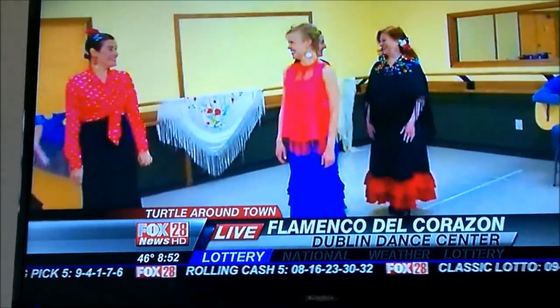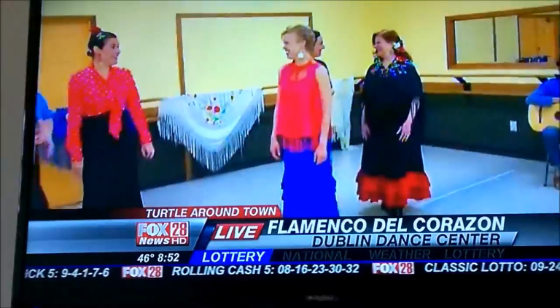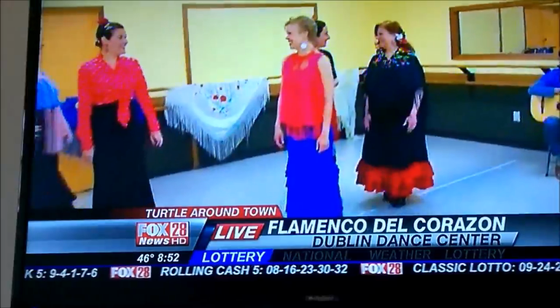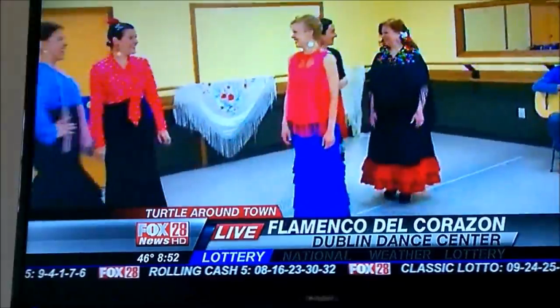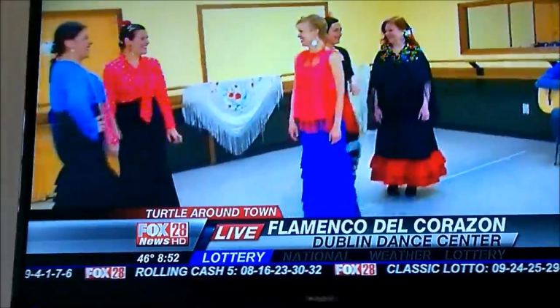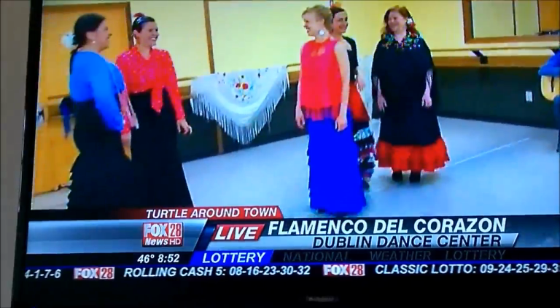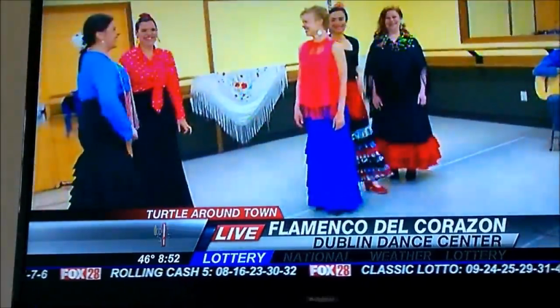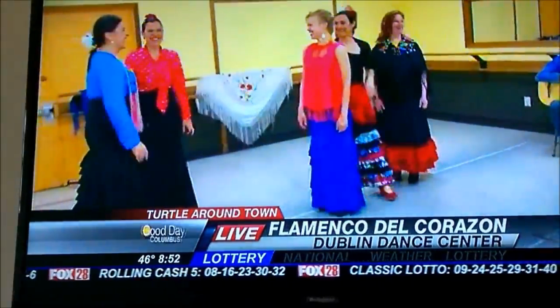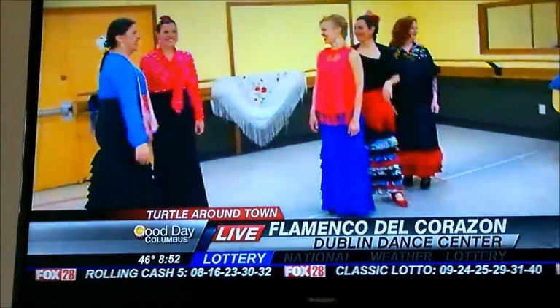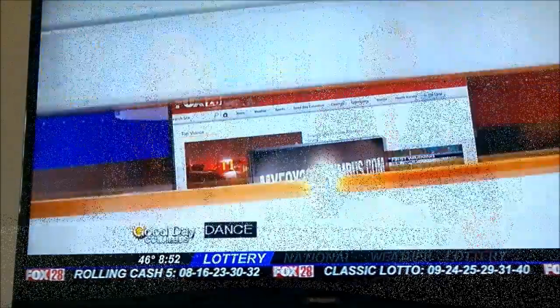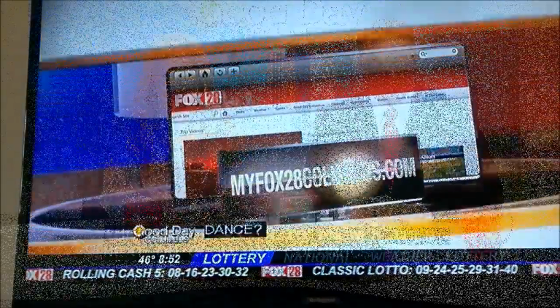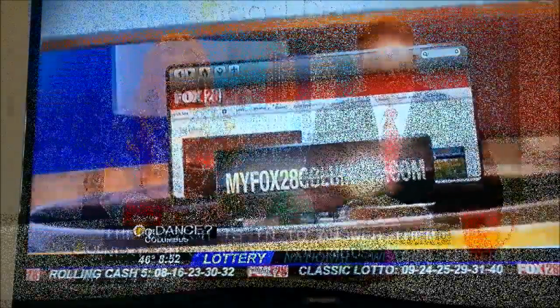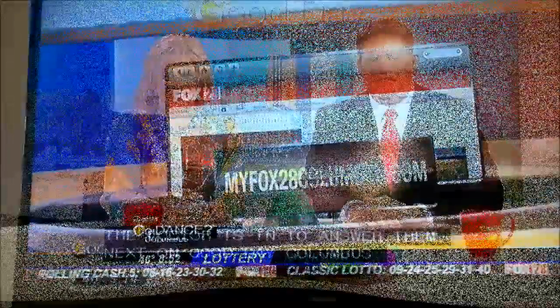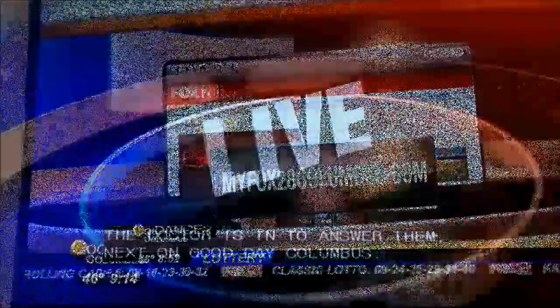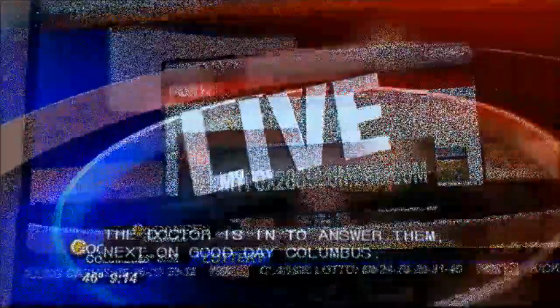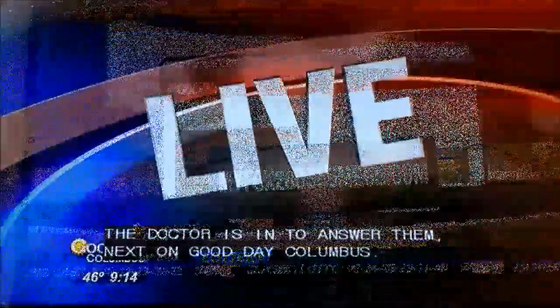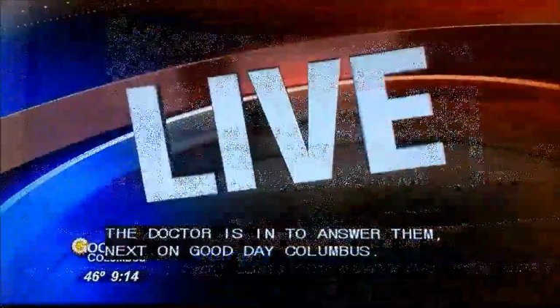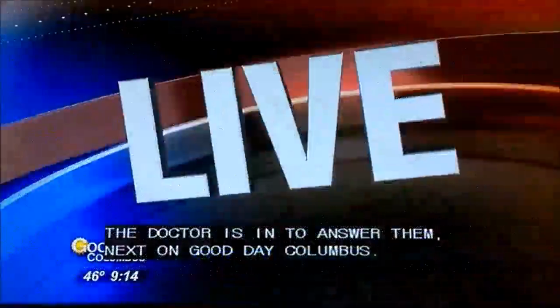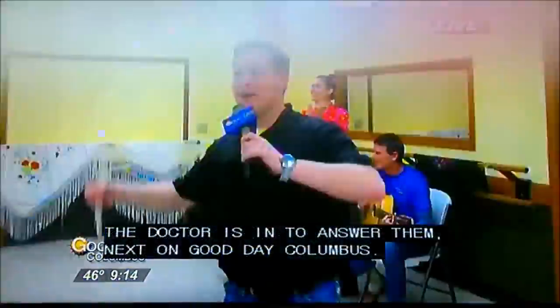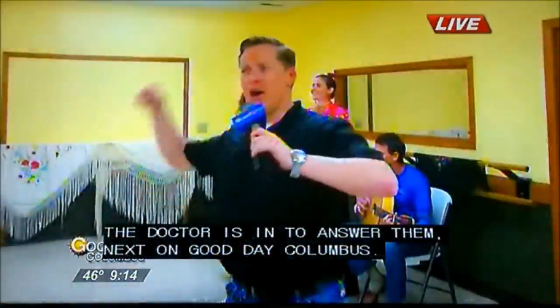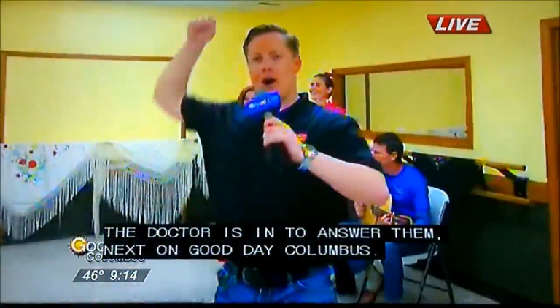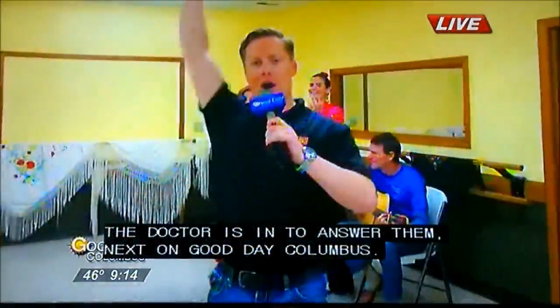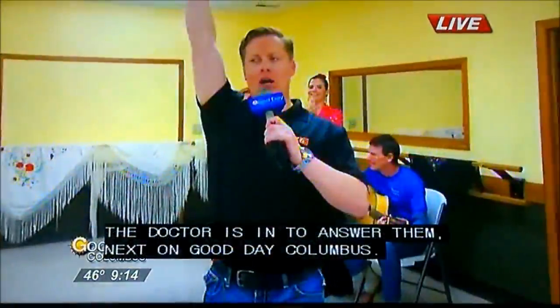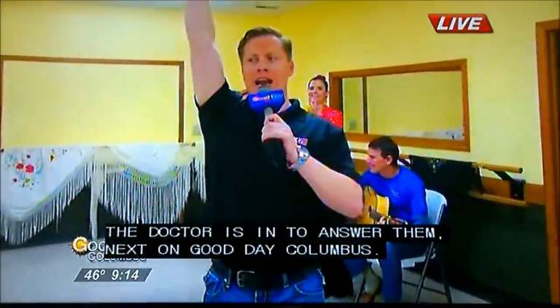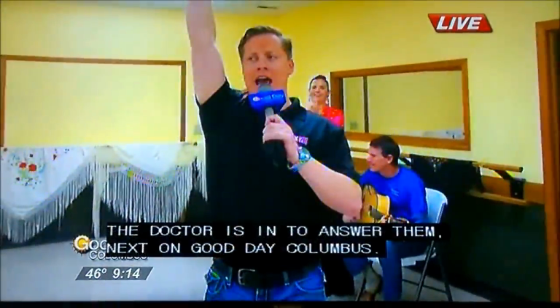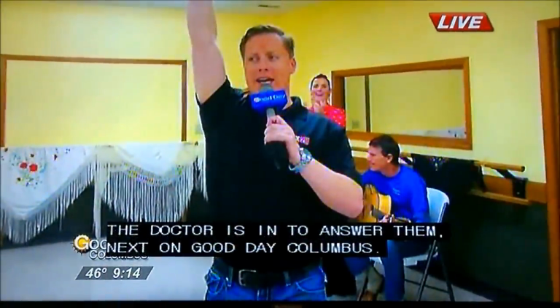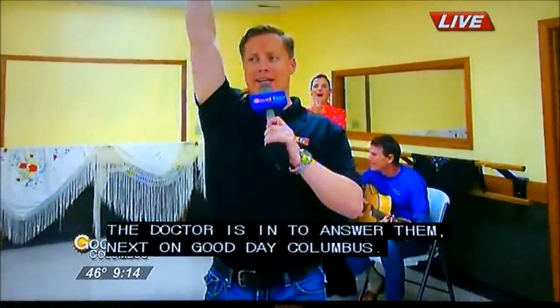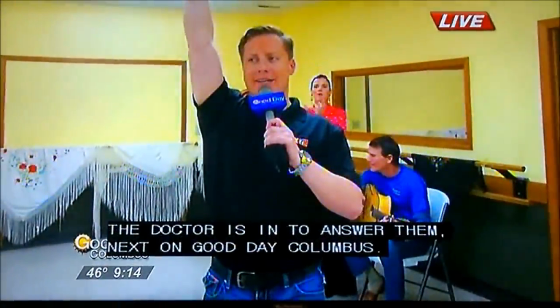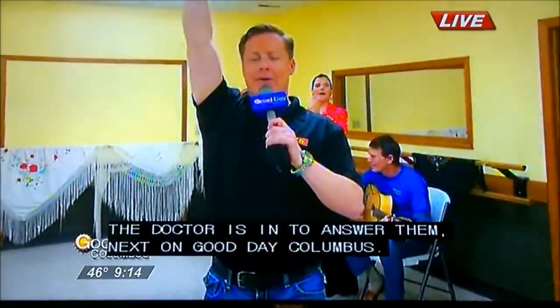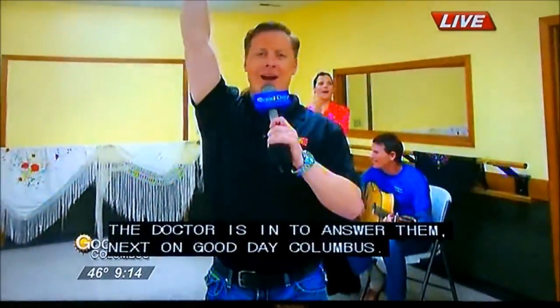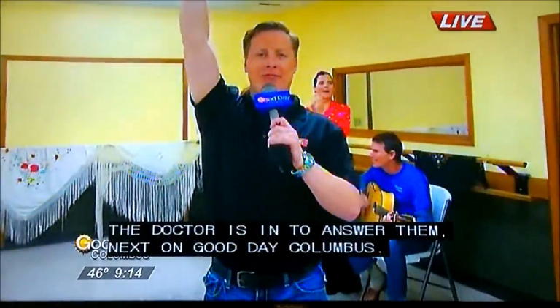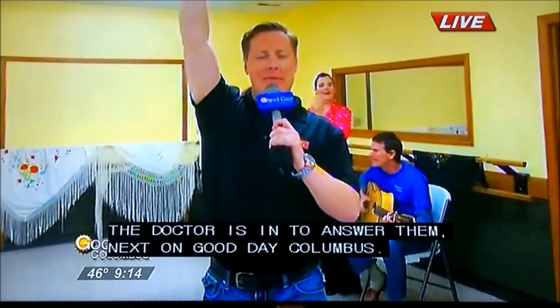Thanks, Dana. For more on flamenco, let me go. Ole! There we go.